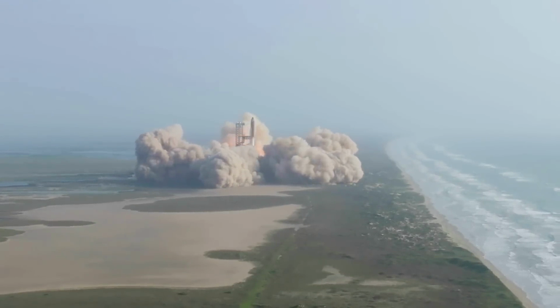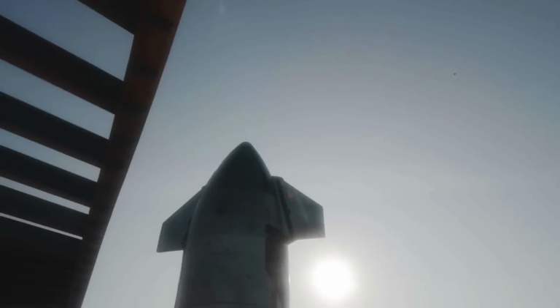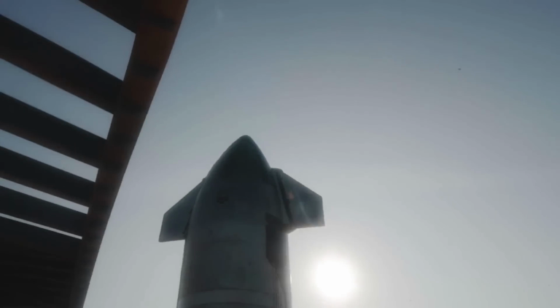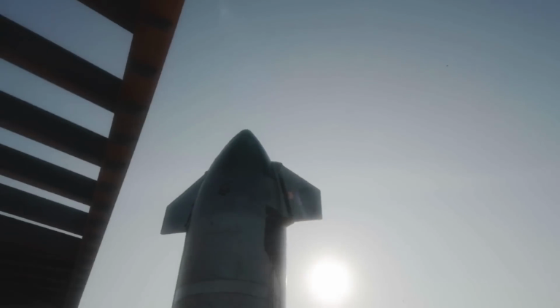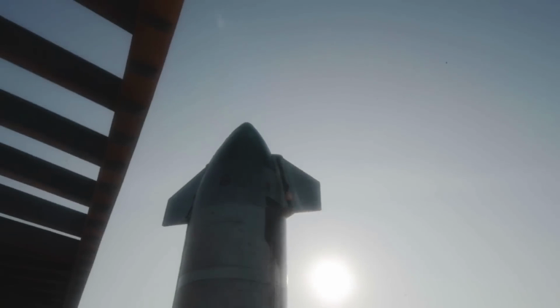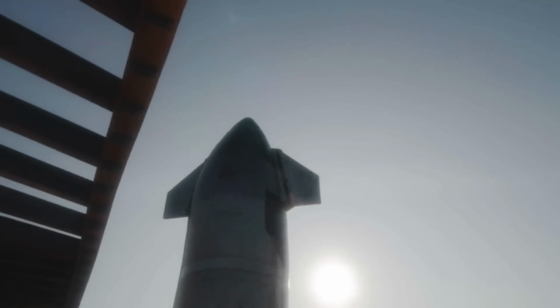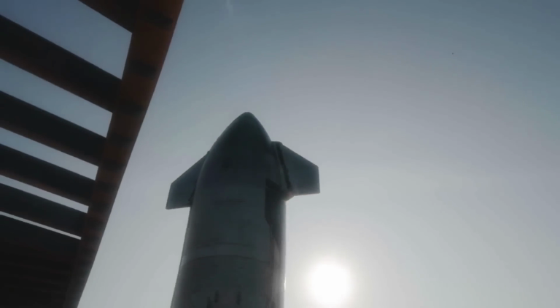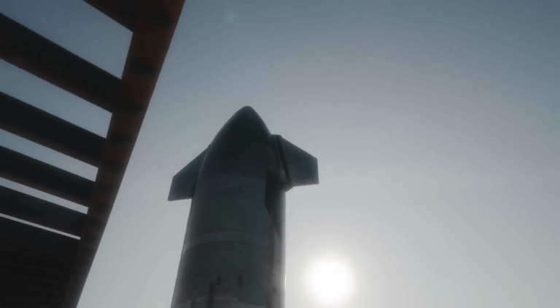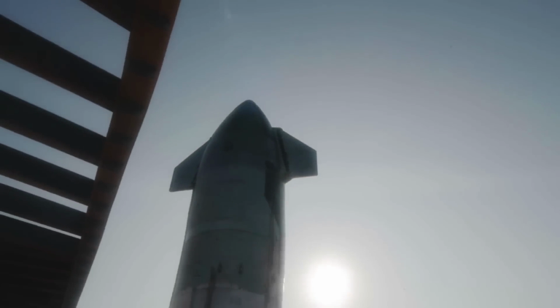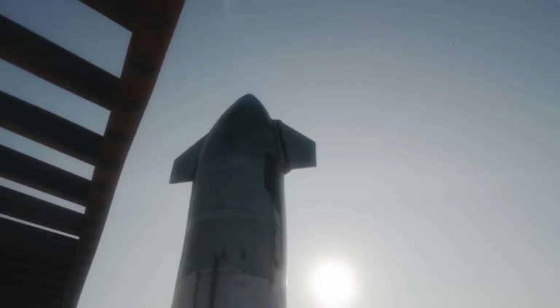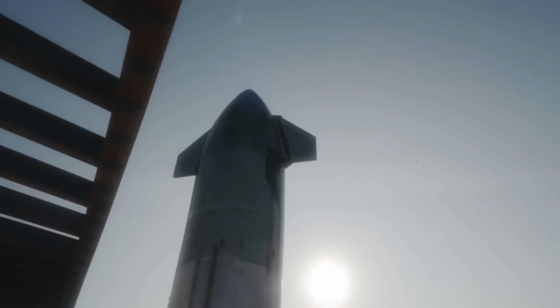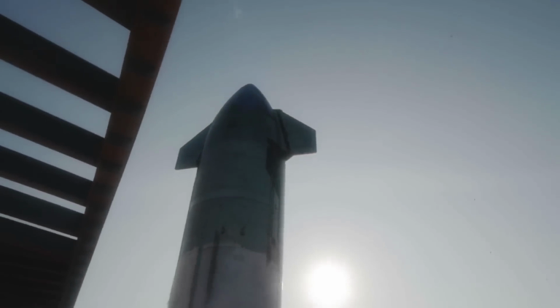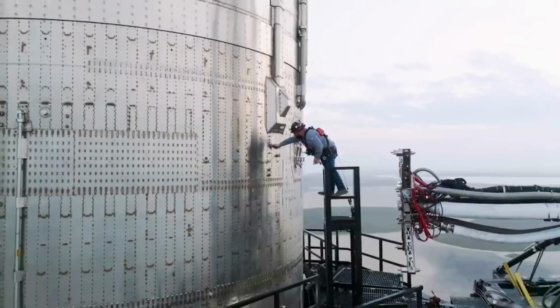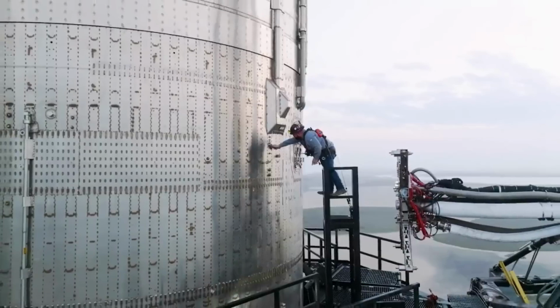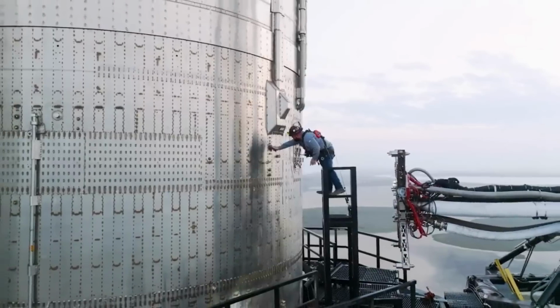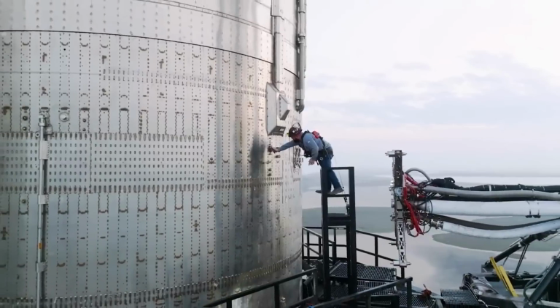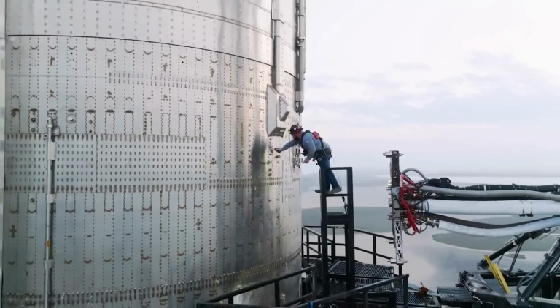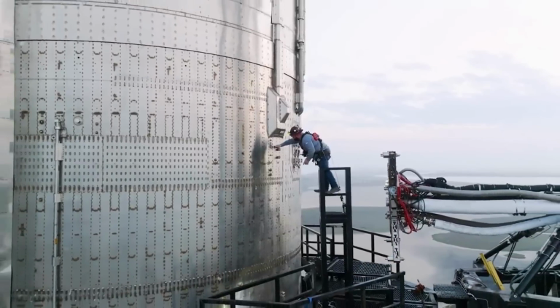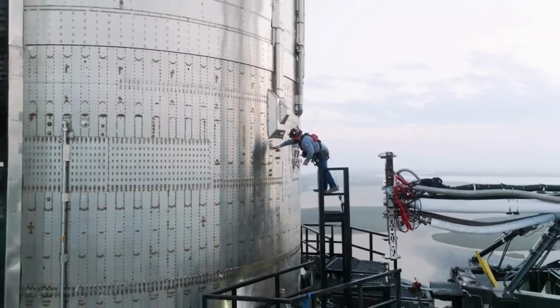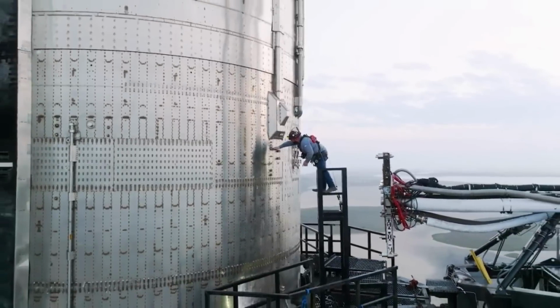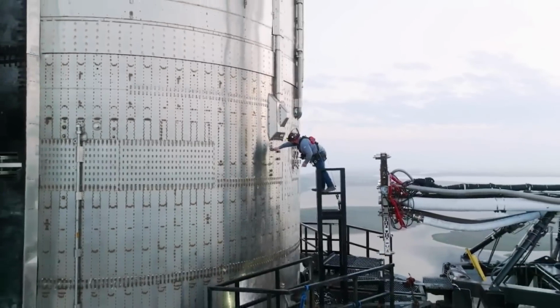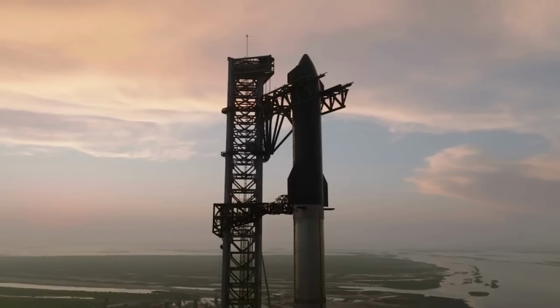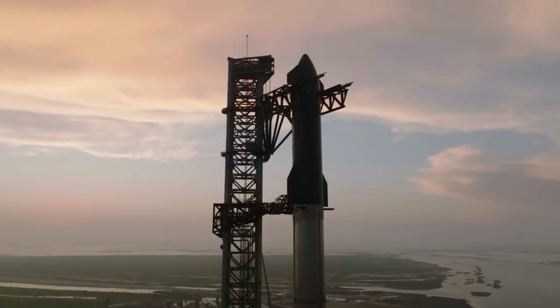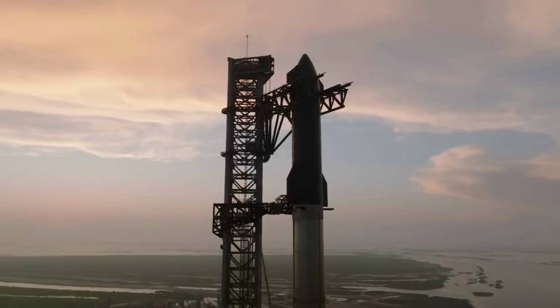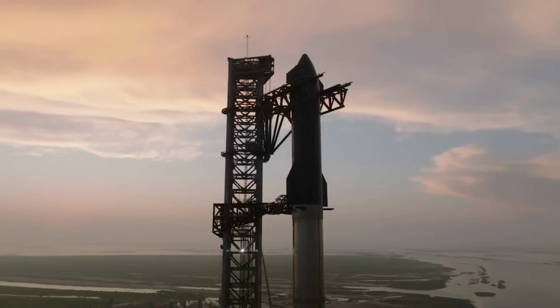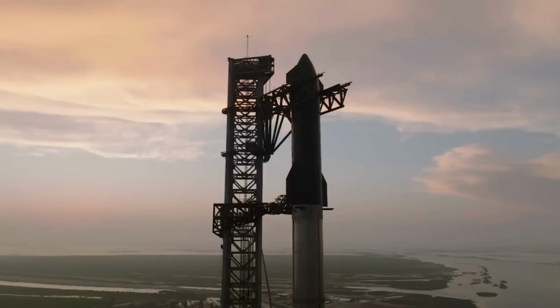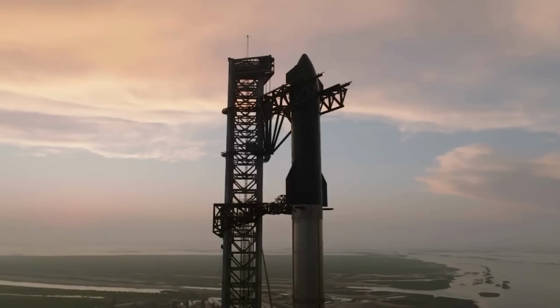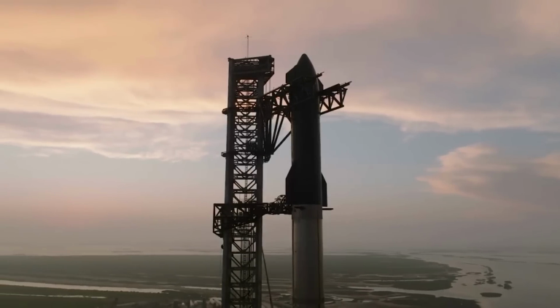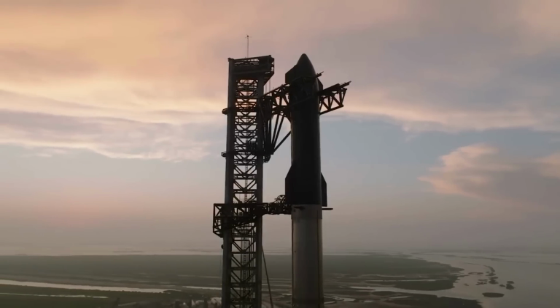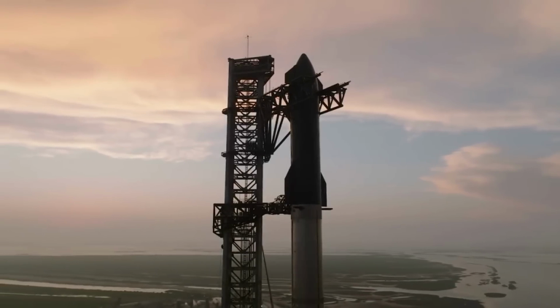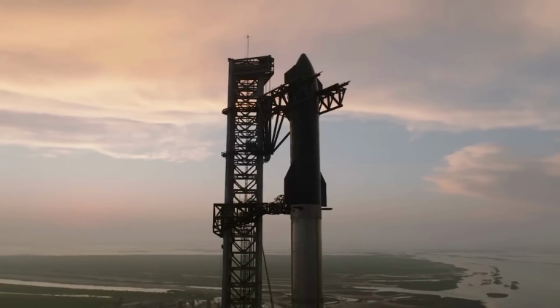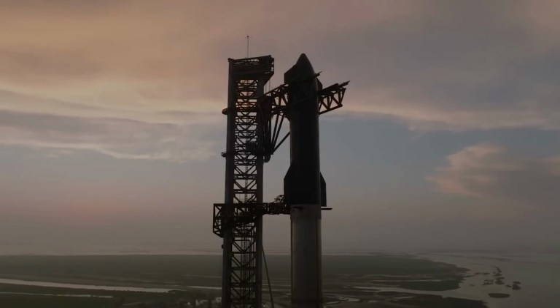Here I'll go more in depth into SpaceX's decision, what this means for the next launch, what to expect in the coming weeks, and more.